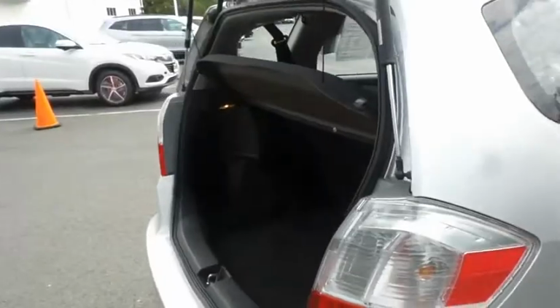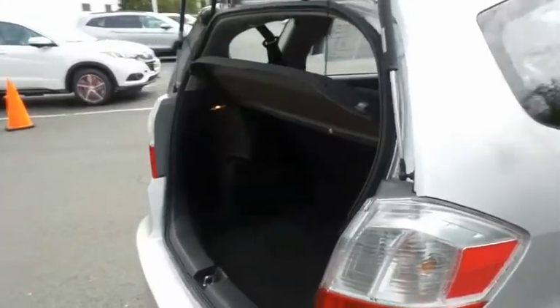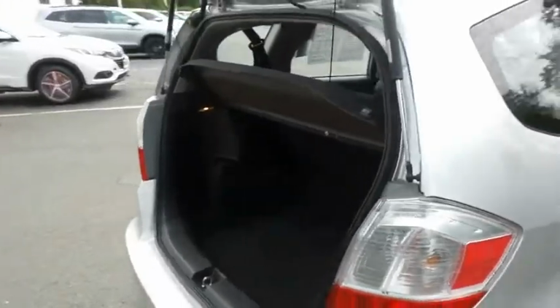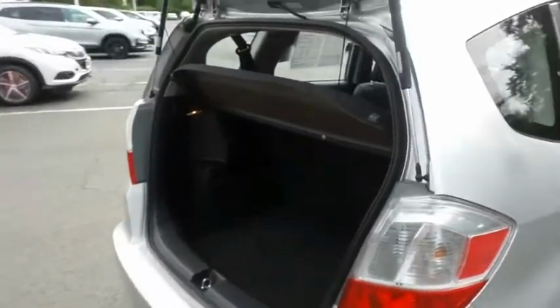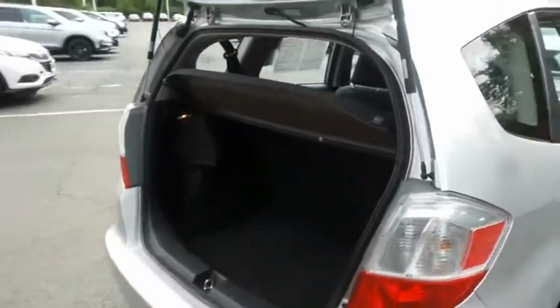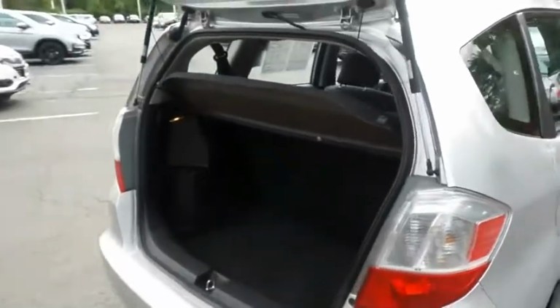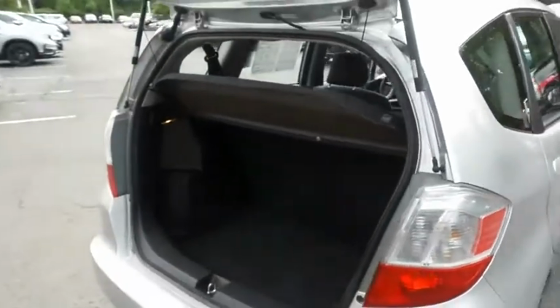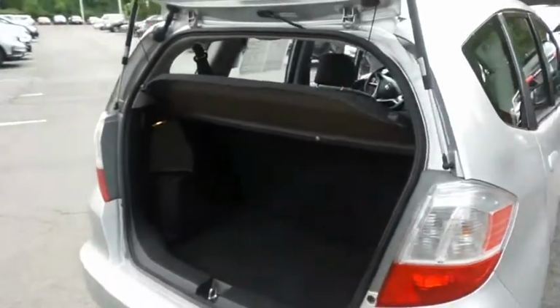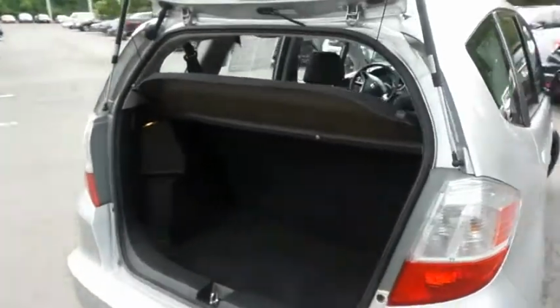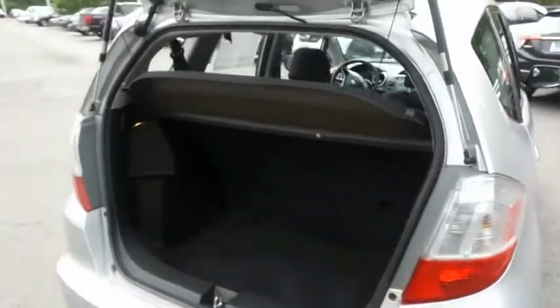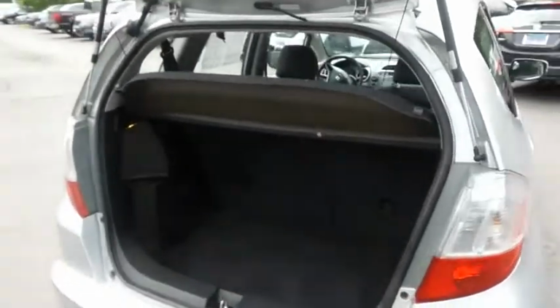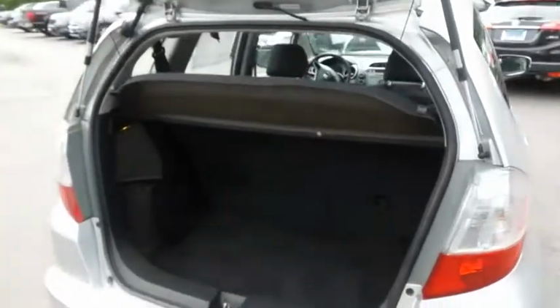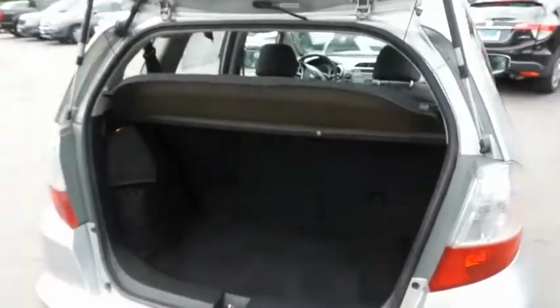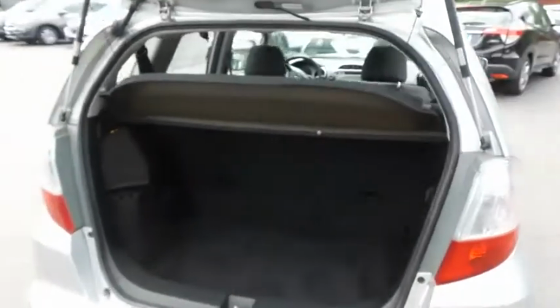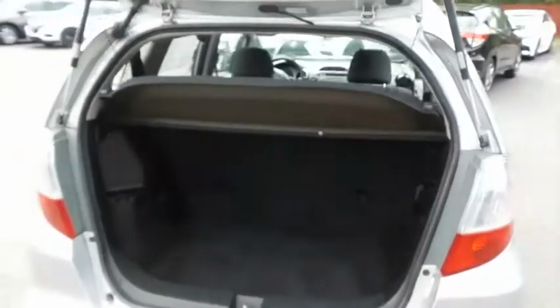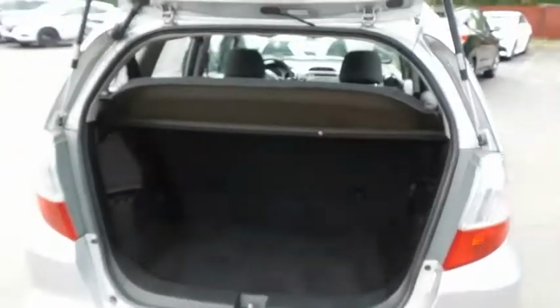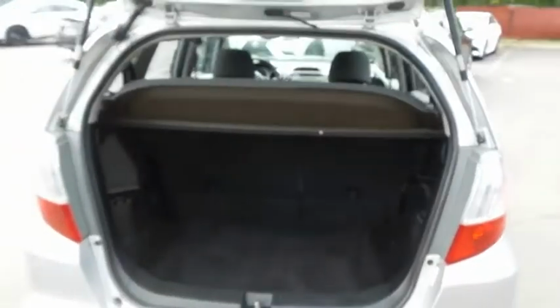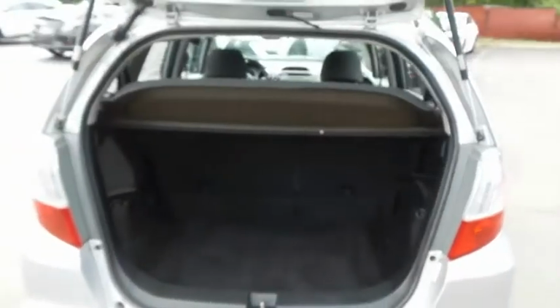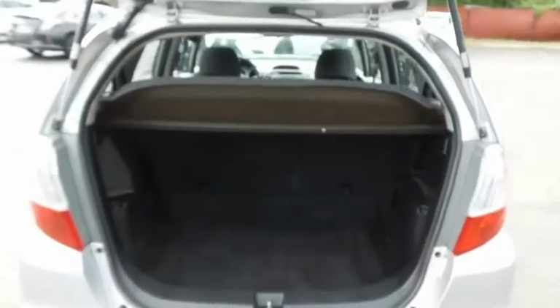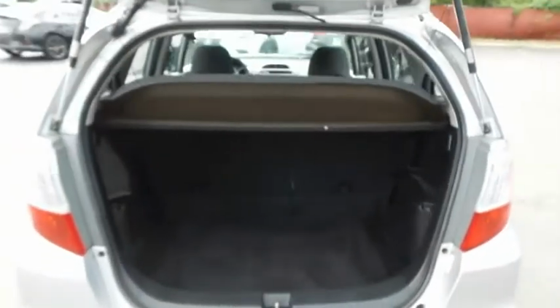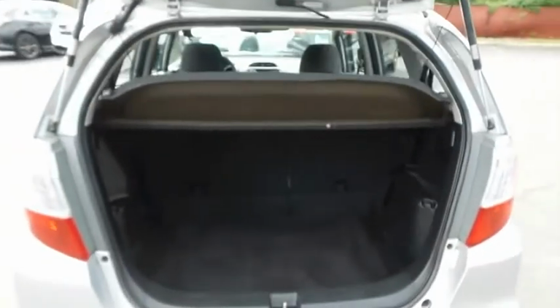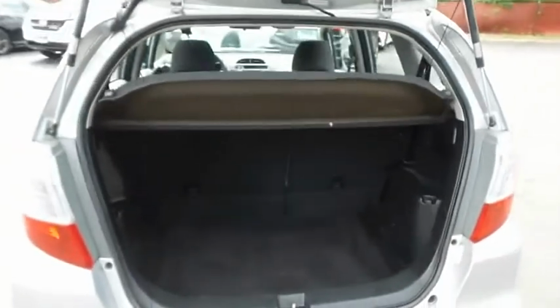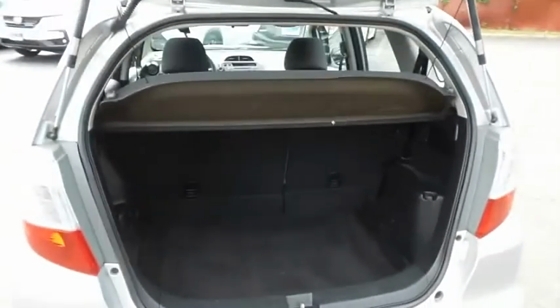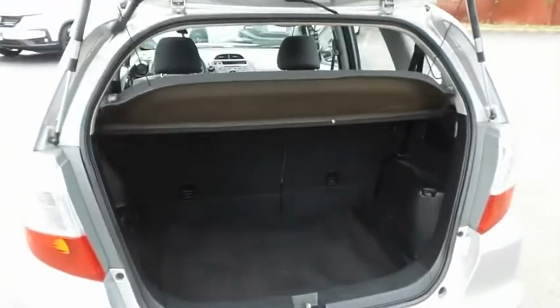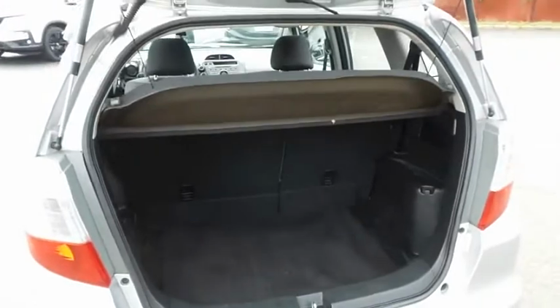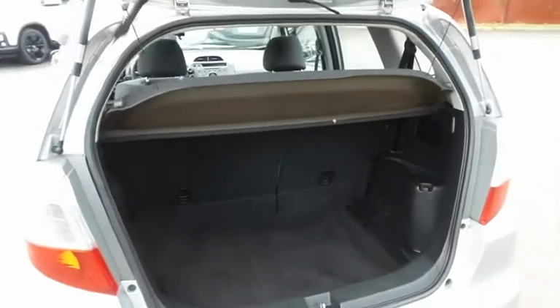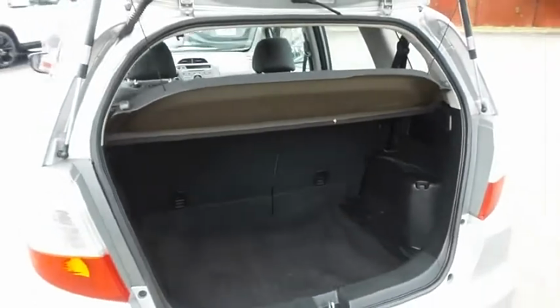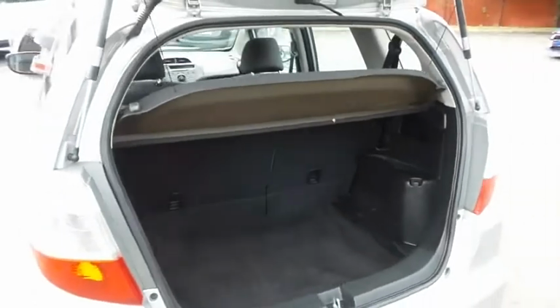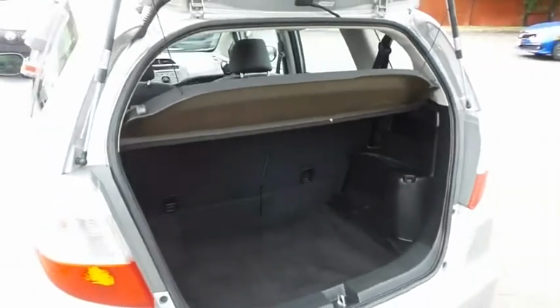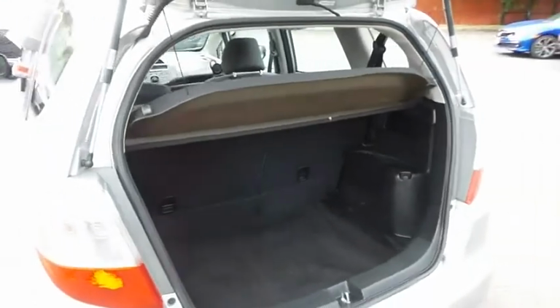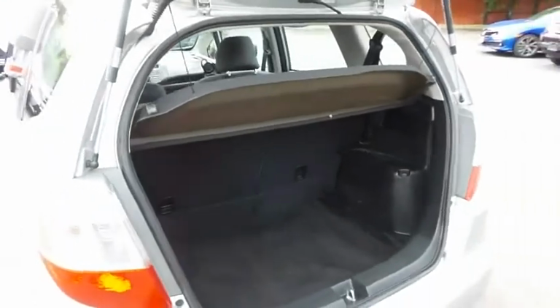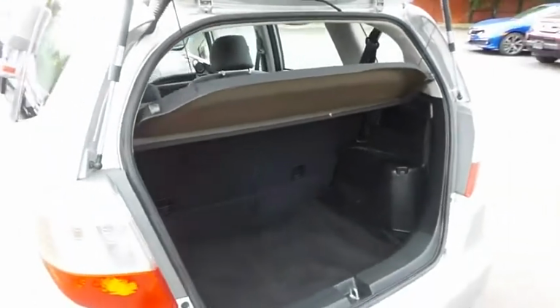This Fit offers plenty of rear cargo space in the hatch, with a cargo cover.